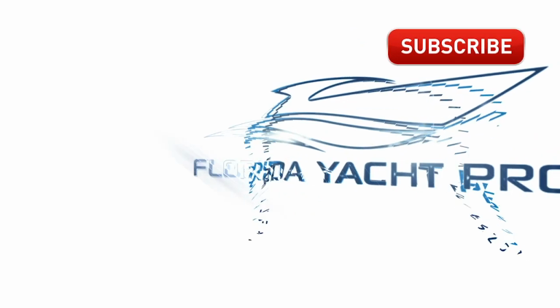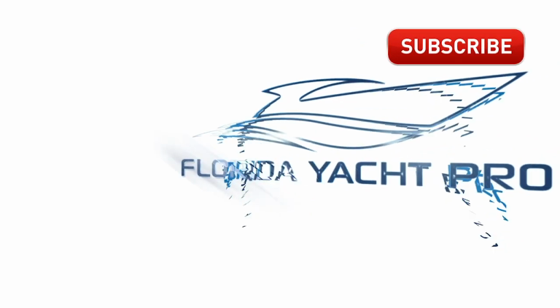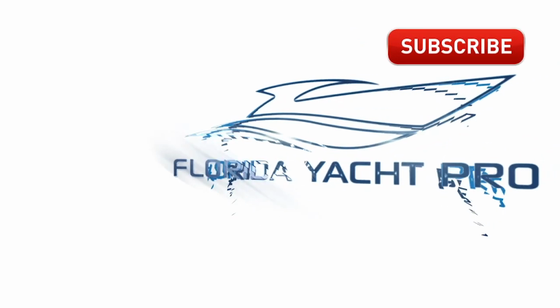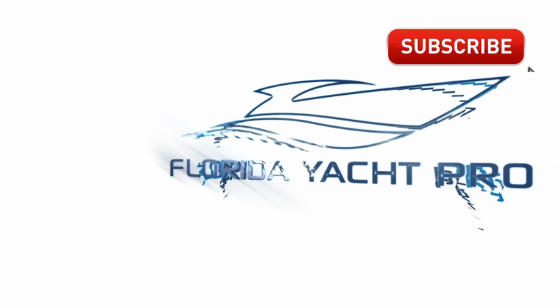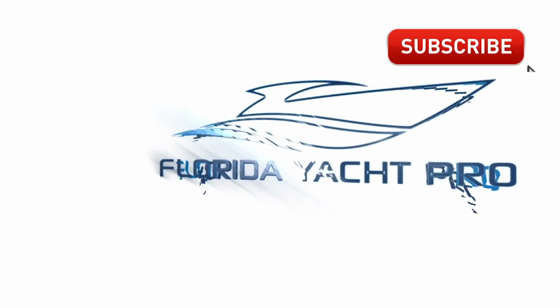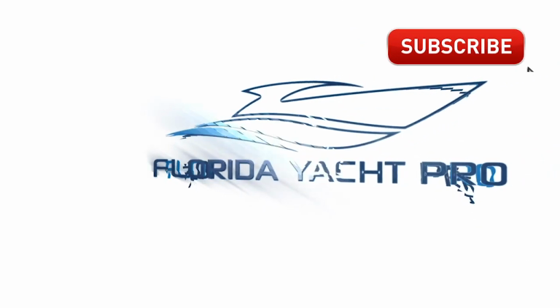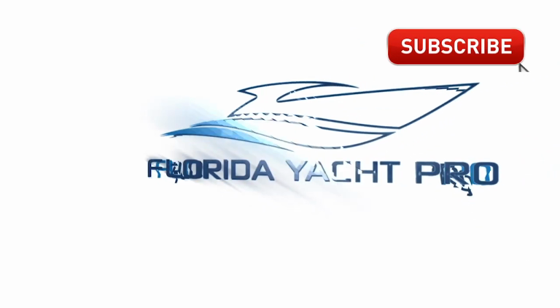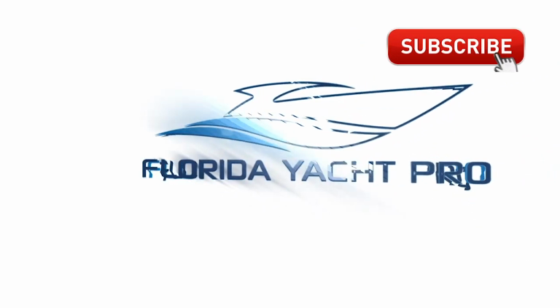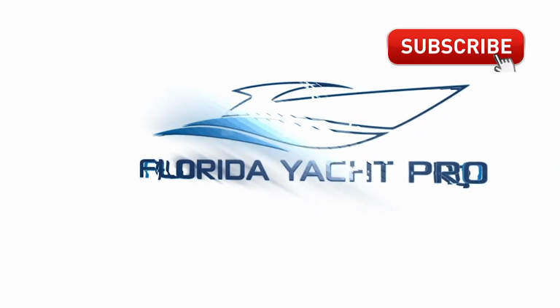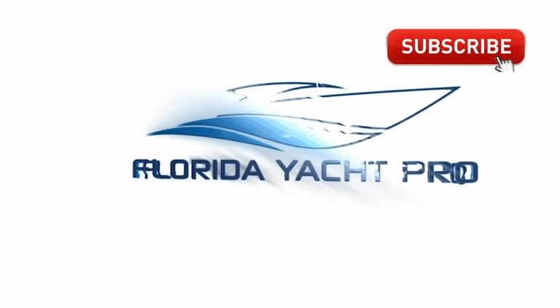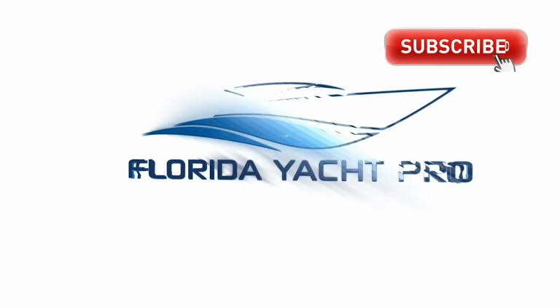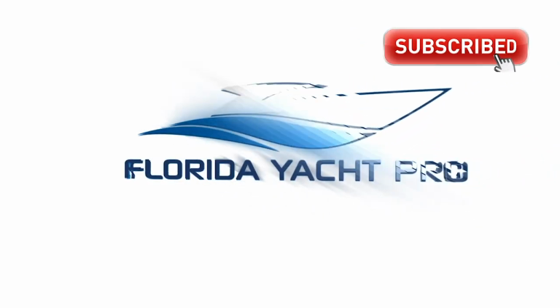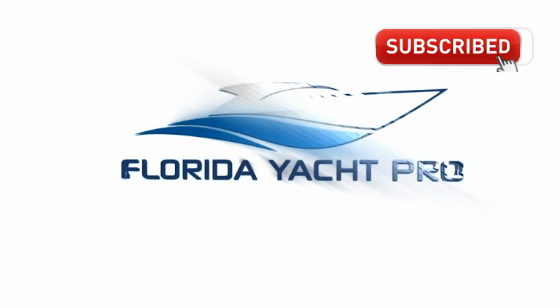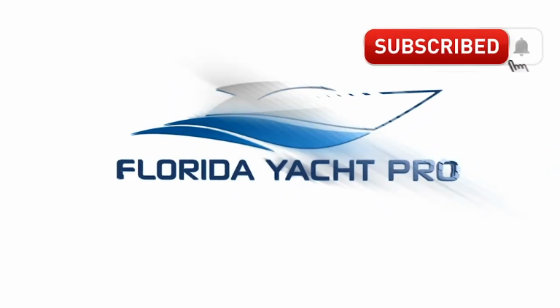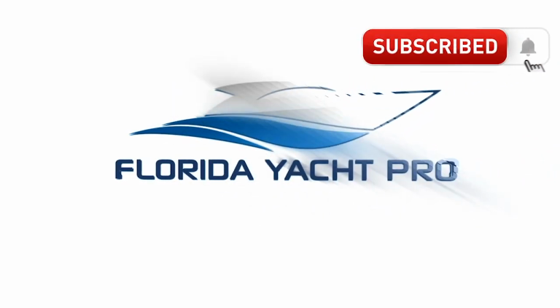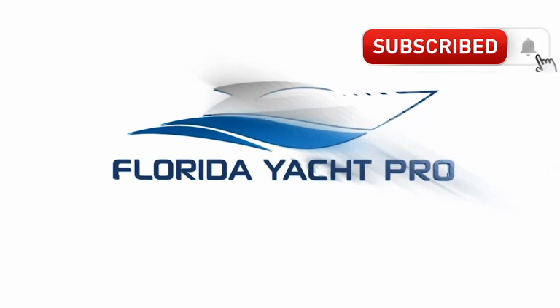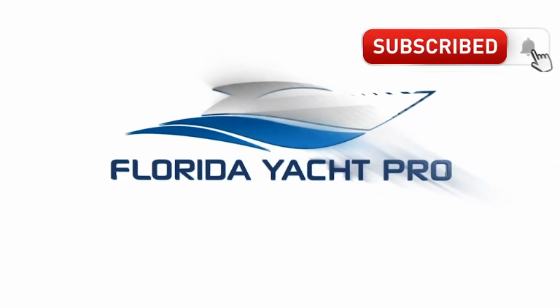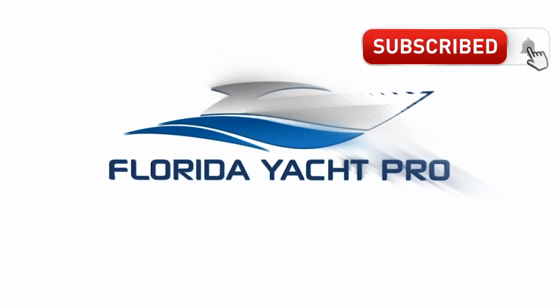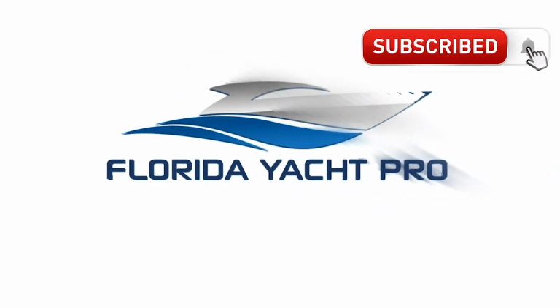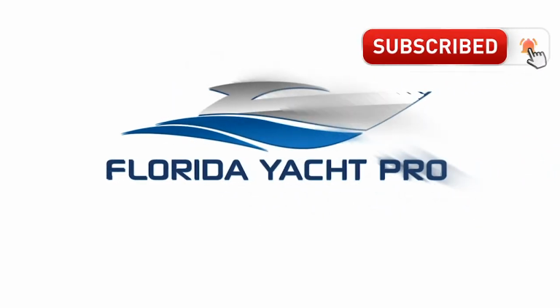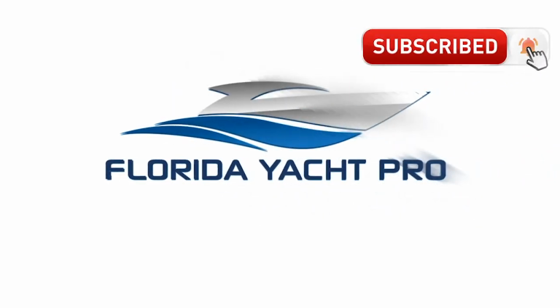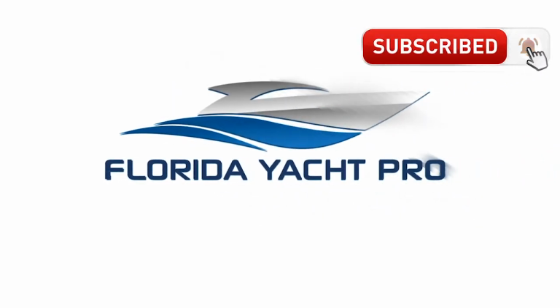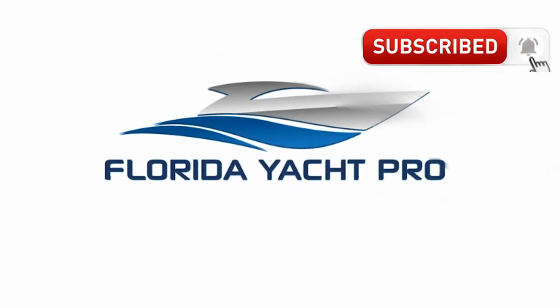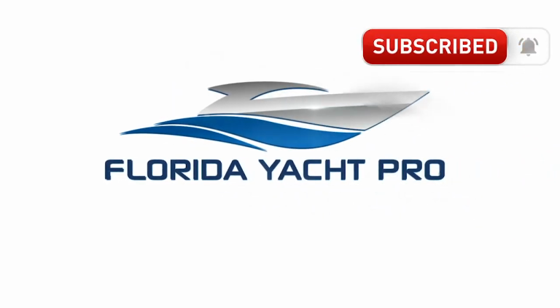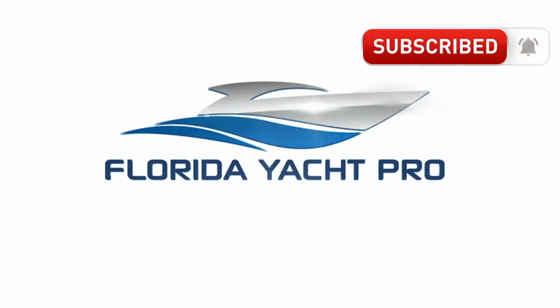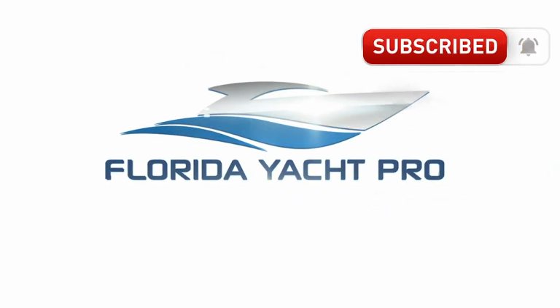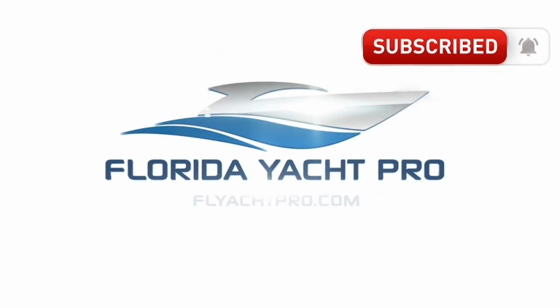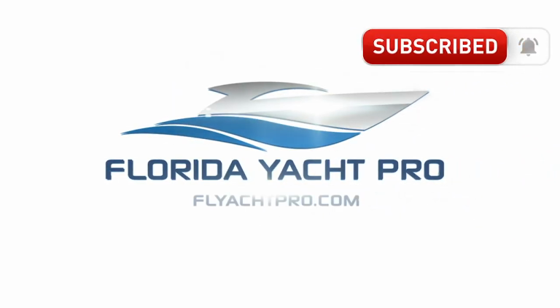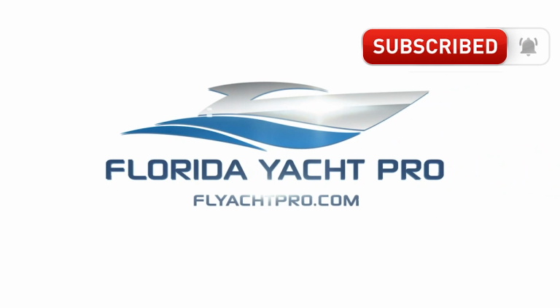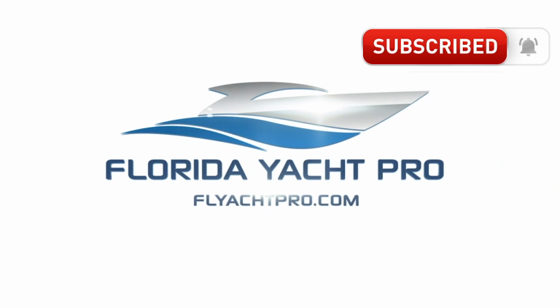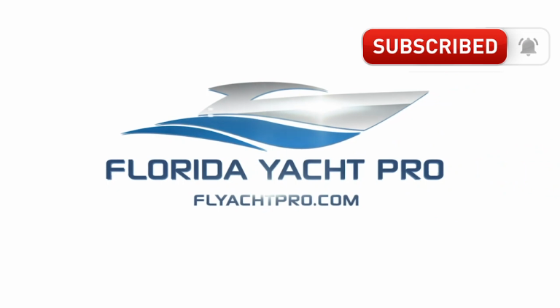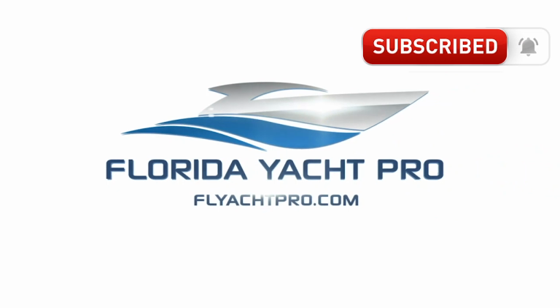Don't forget to like, subscribe, and comment below, and be on the lookout for additional videos. Thank you.